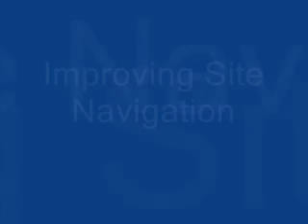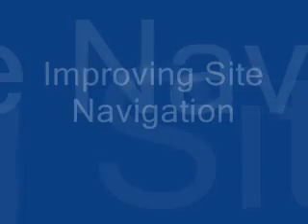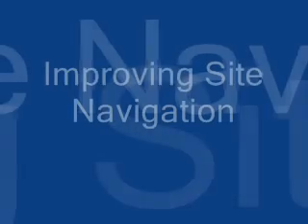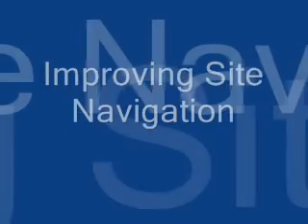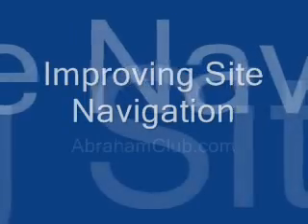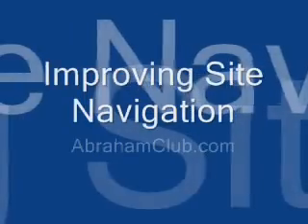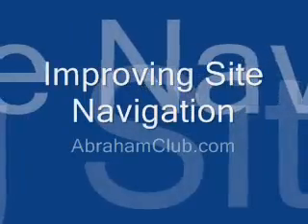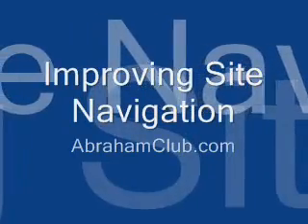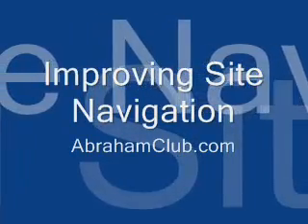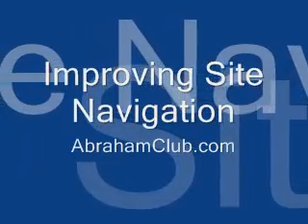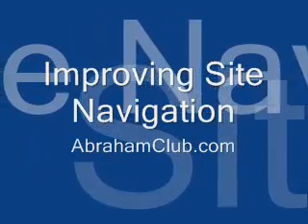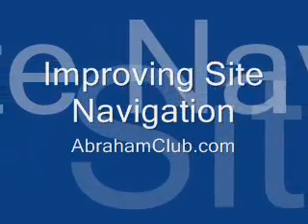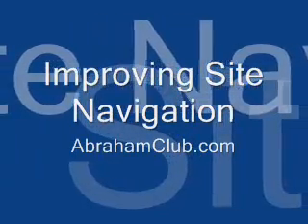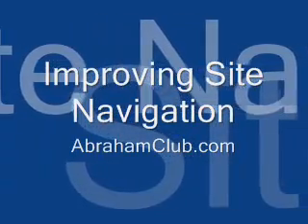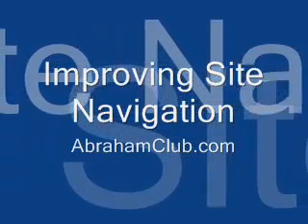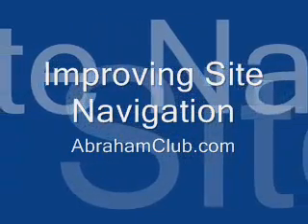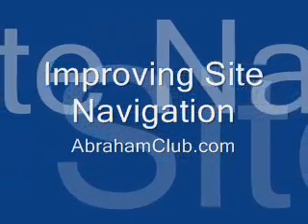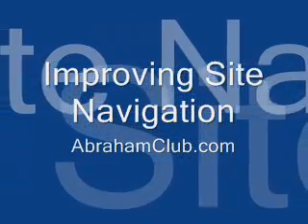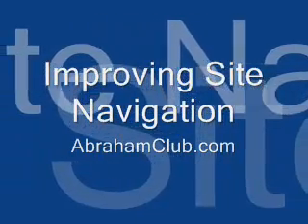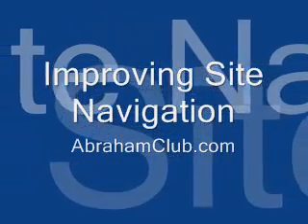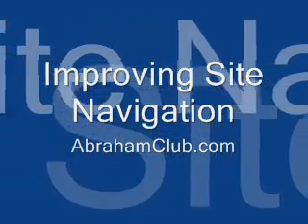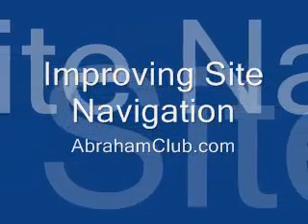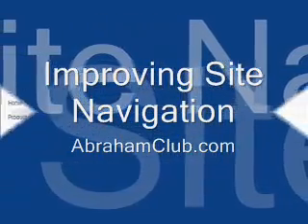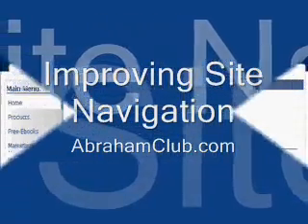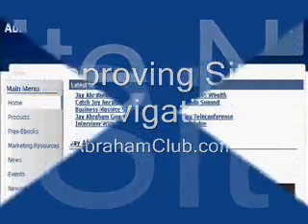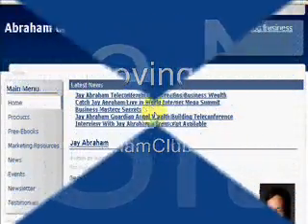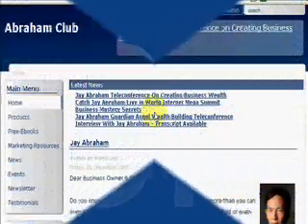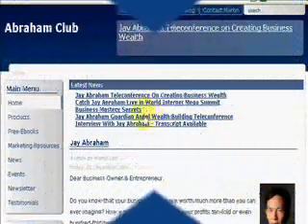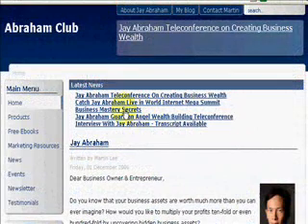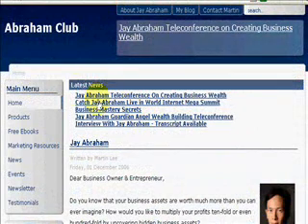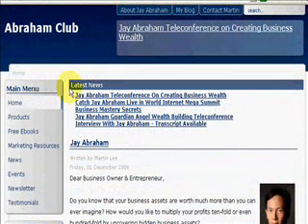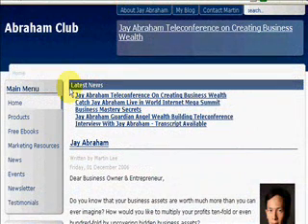In this video, I'll be showing you a useful tip that you can use to improve your site navigation.